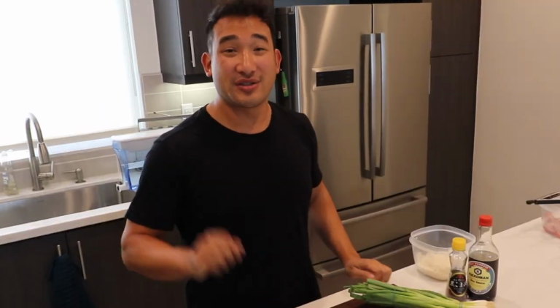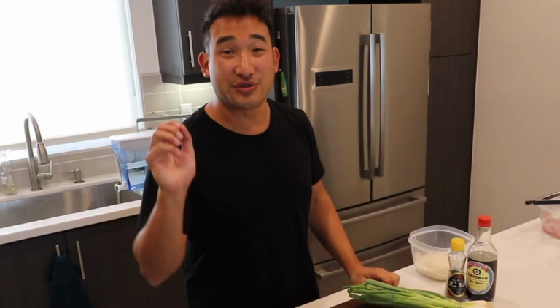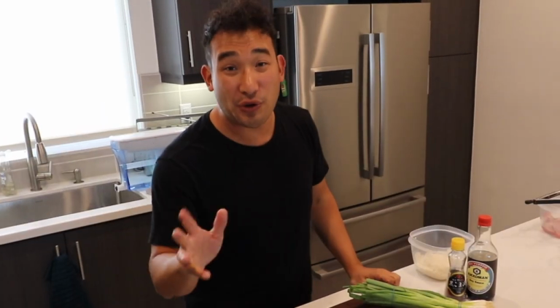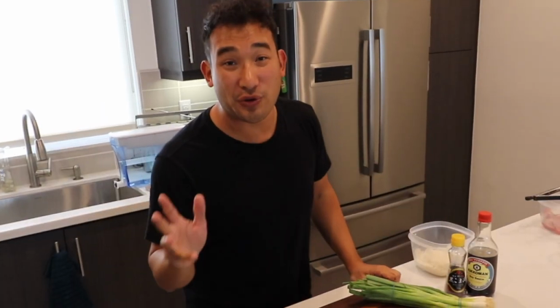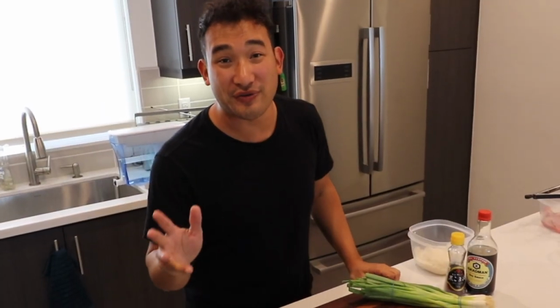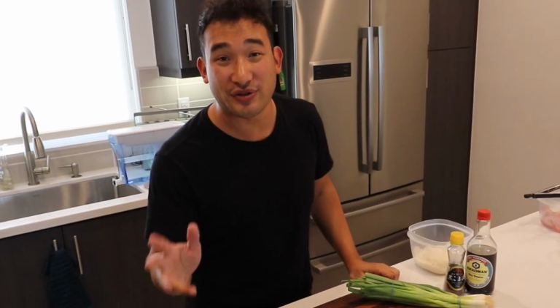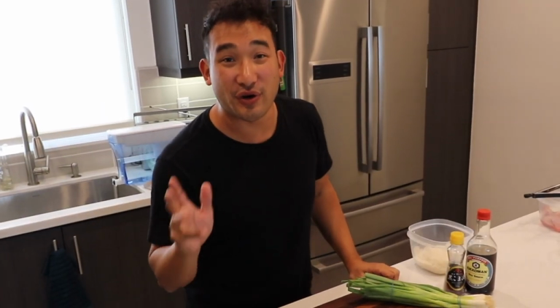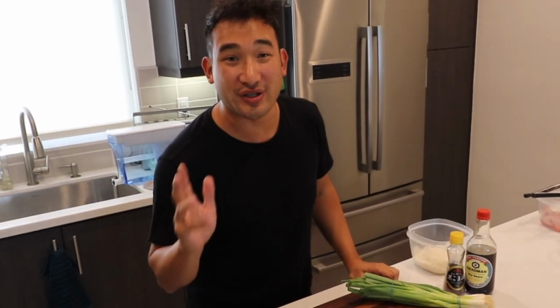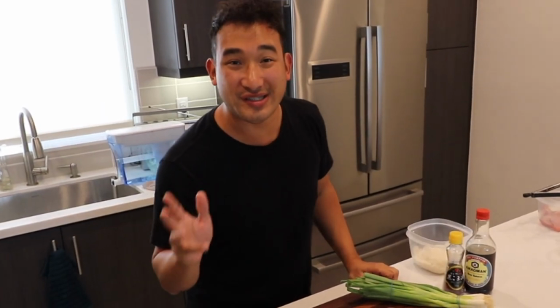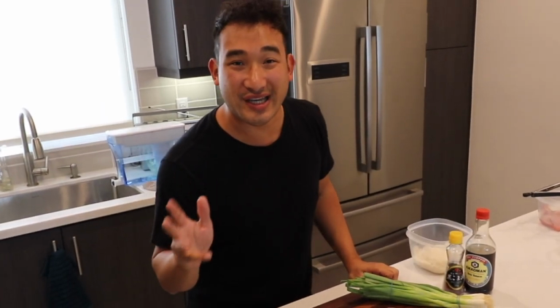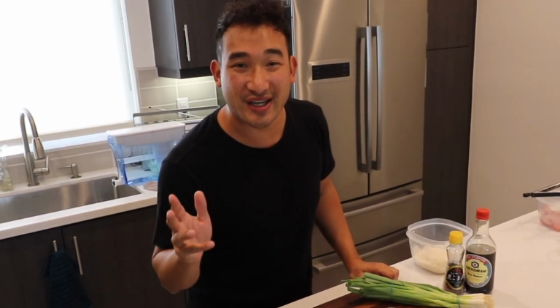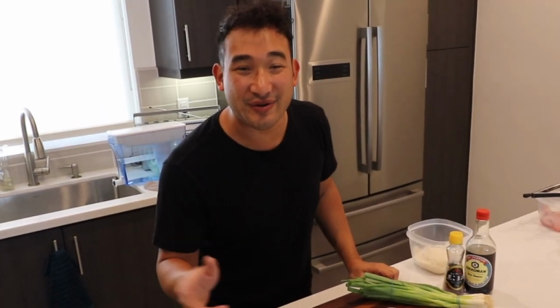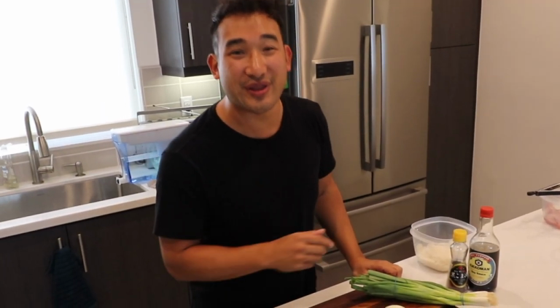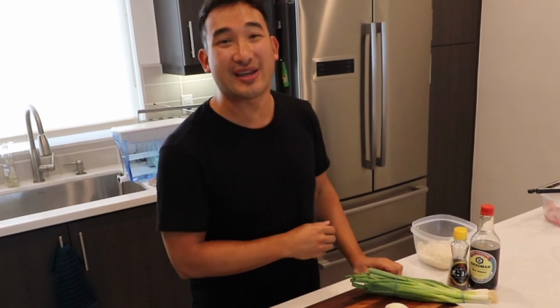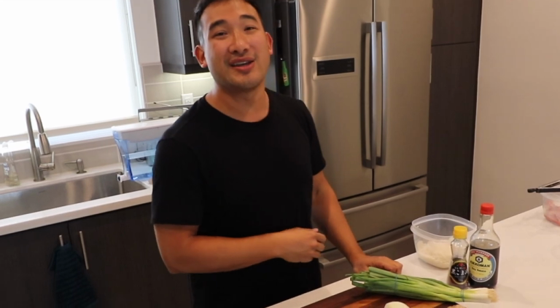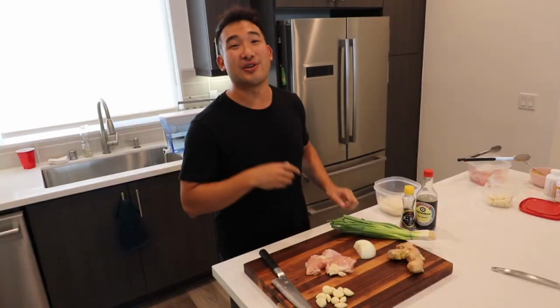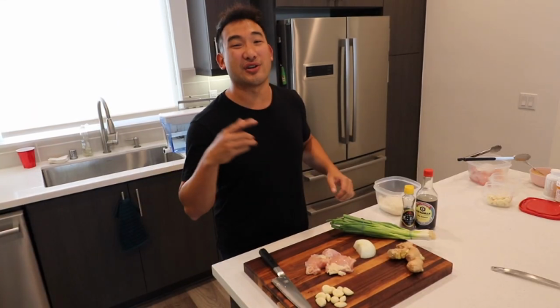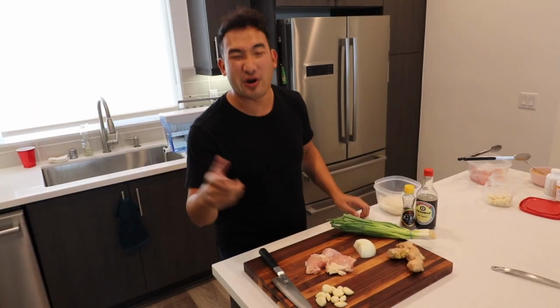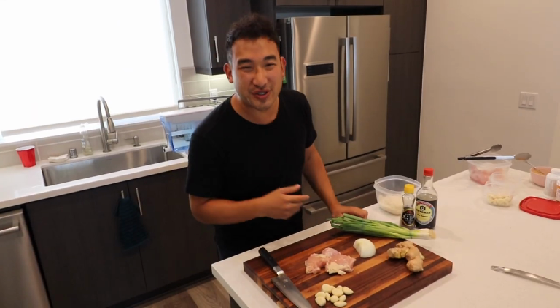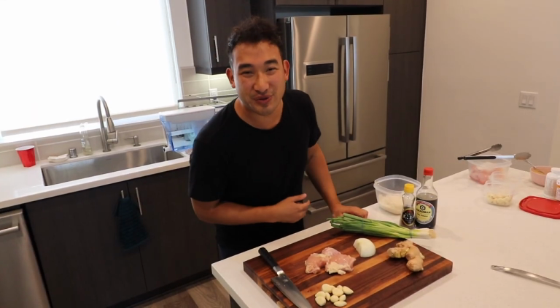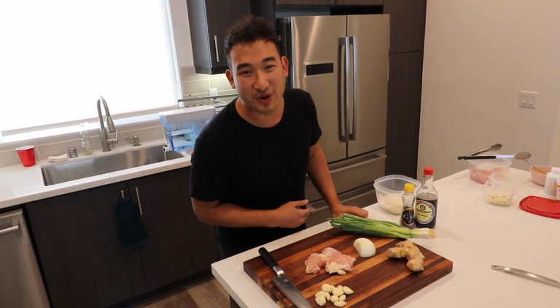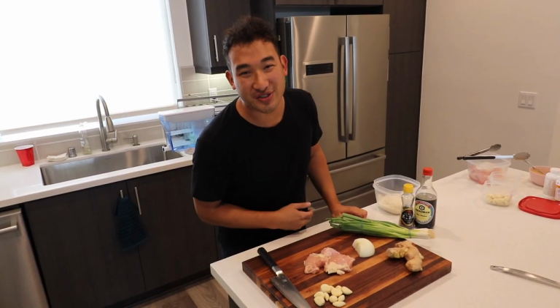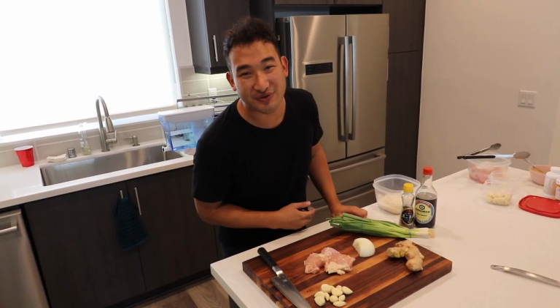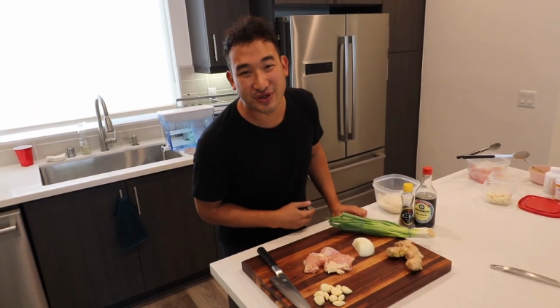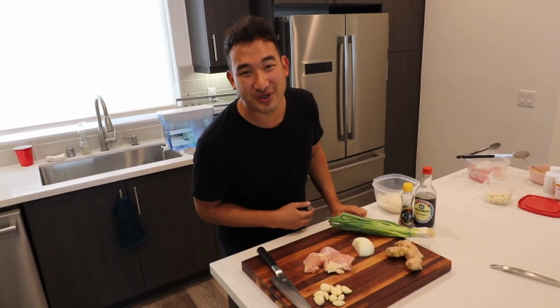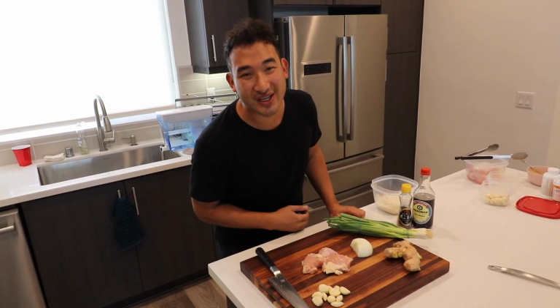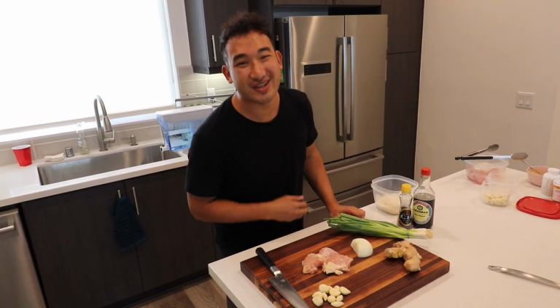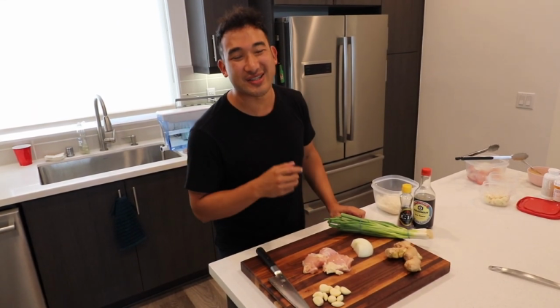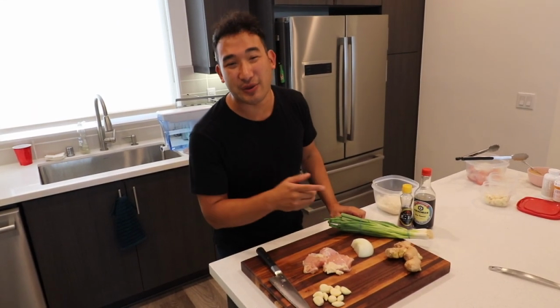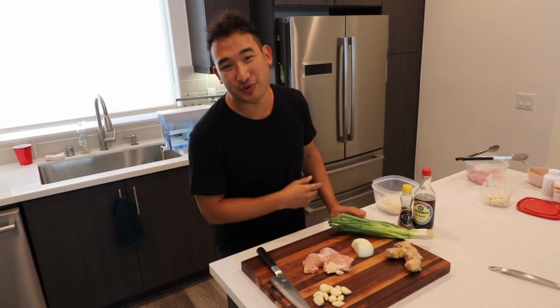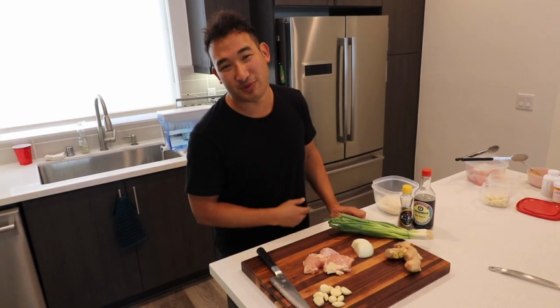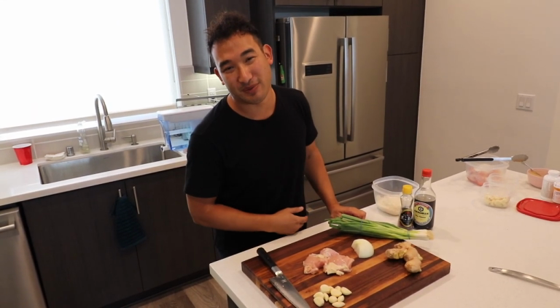So don't worry if you don't understand everything — you can always re-watch the video again to help you remember.